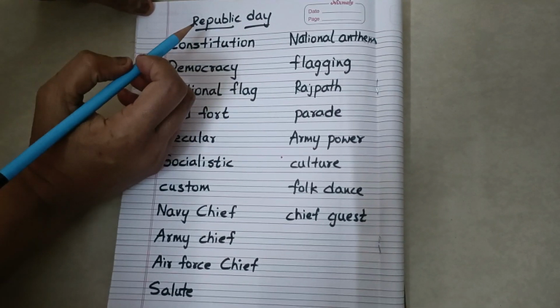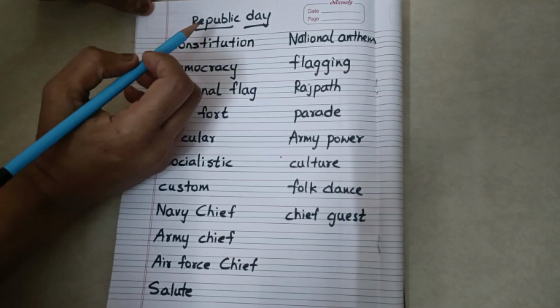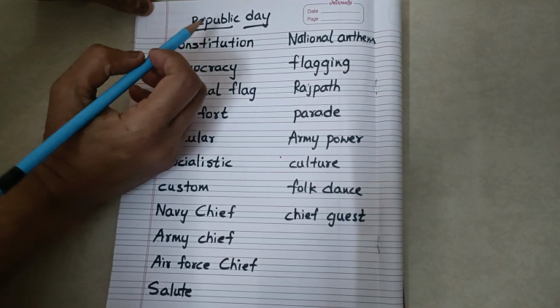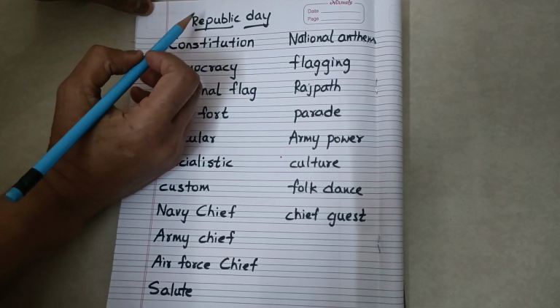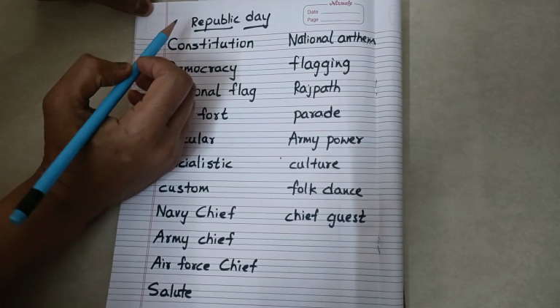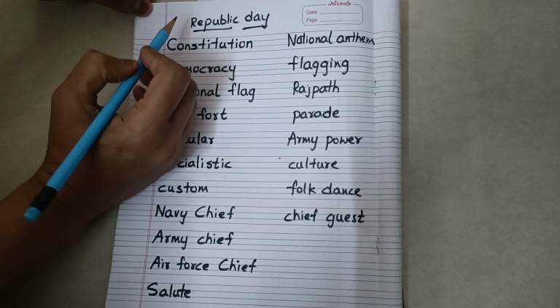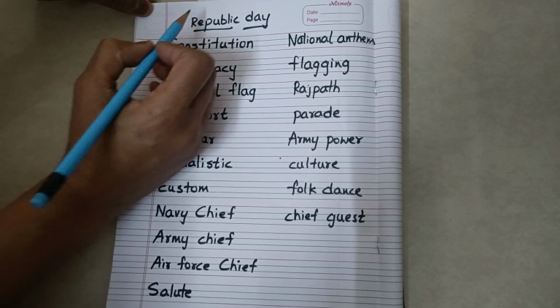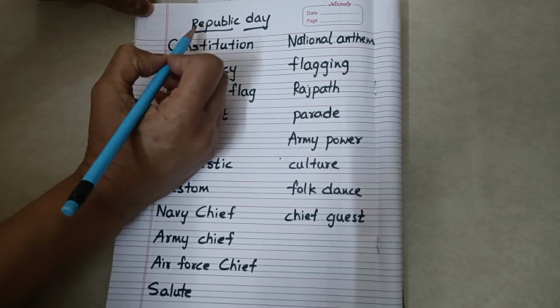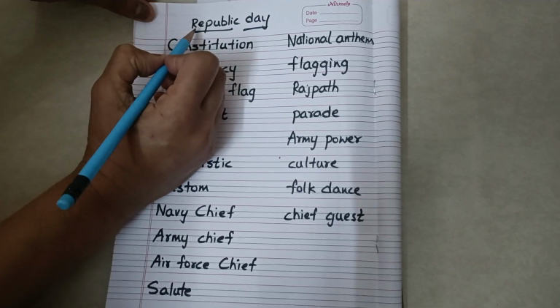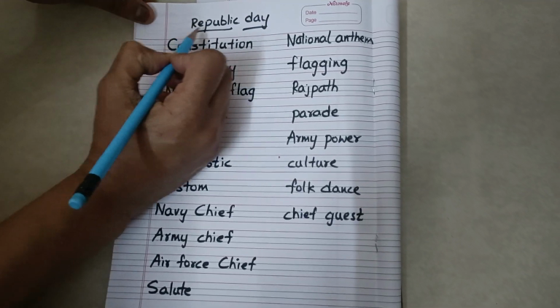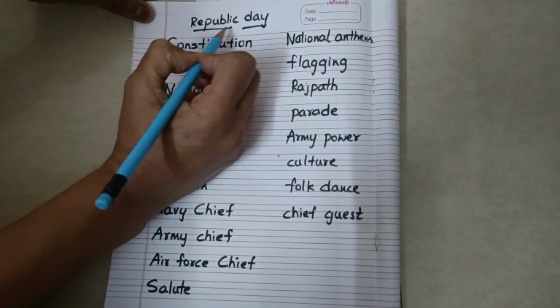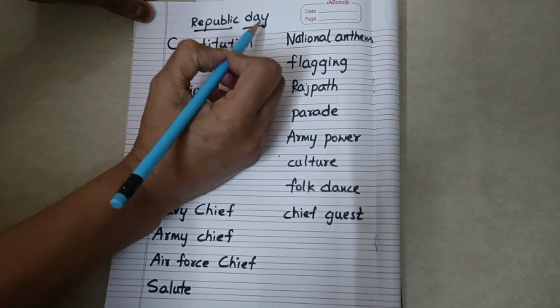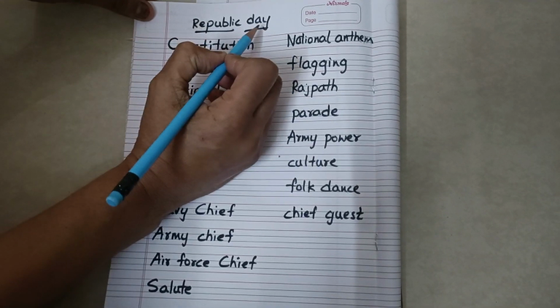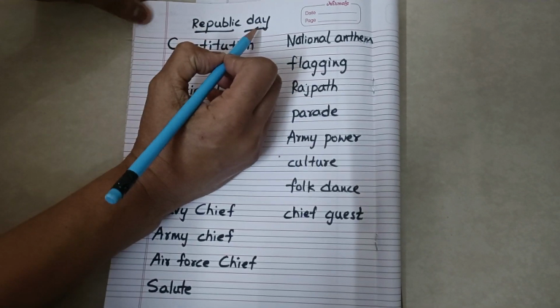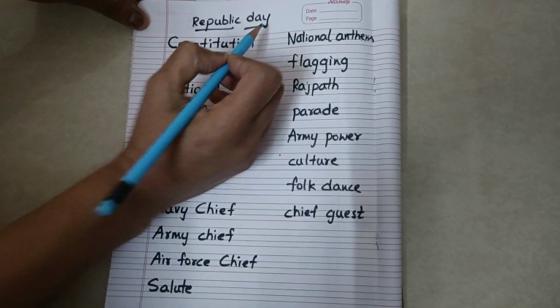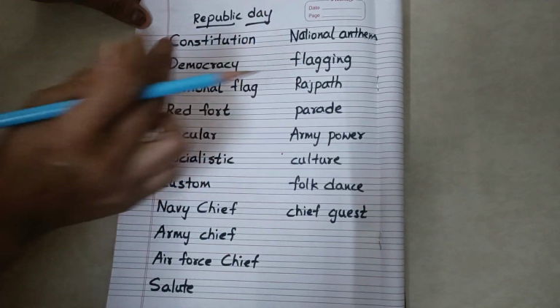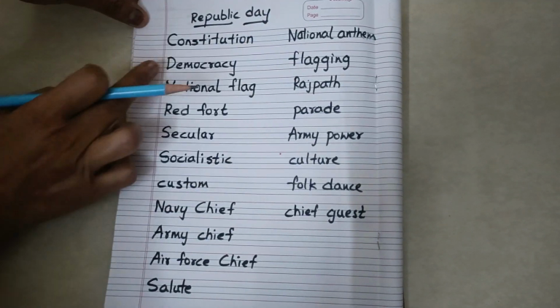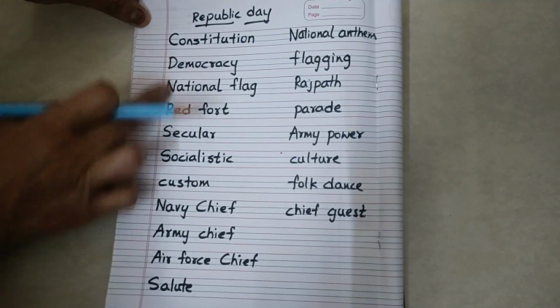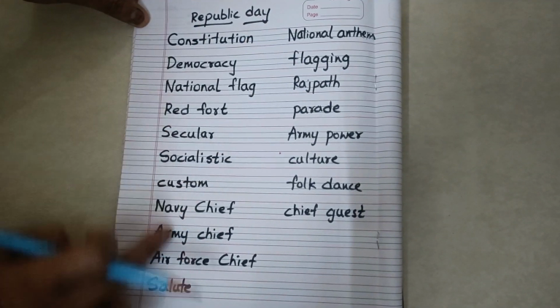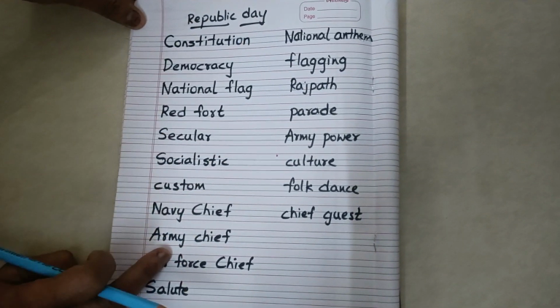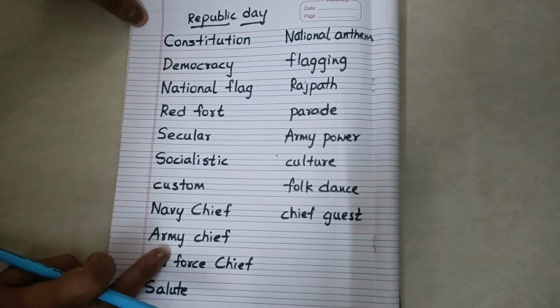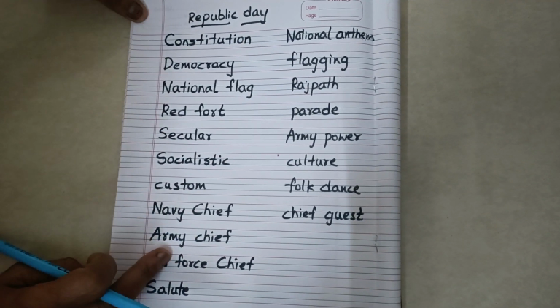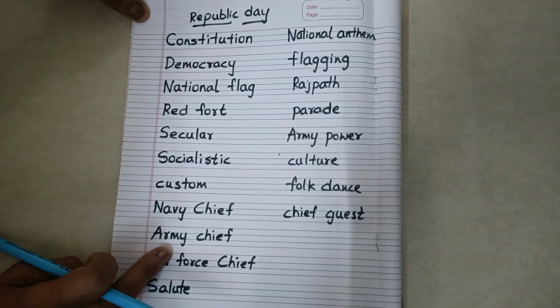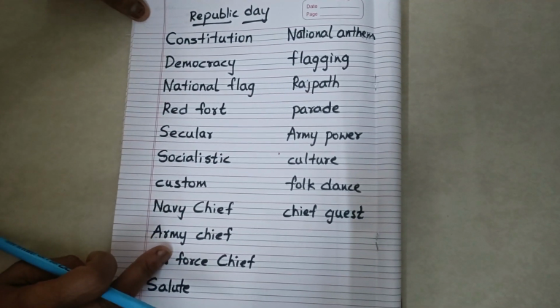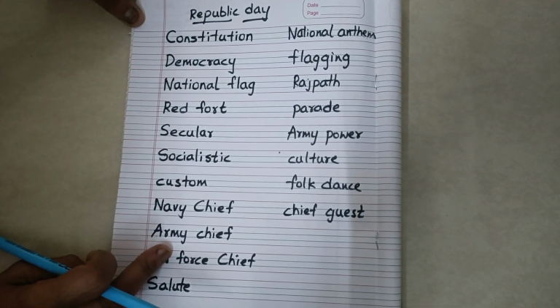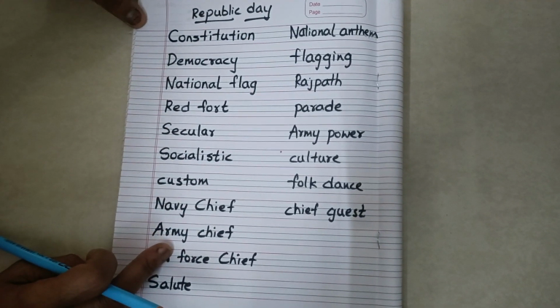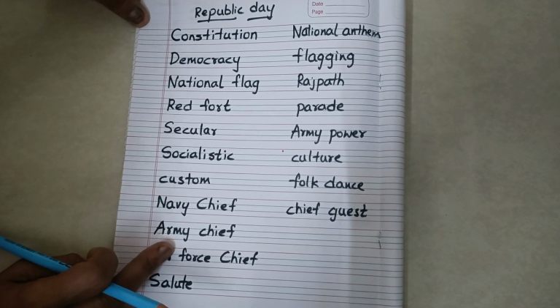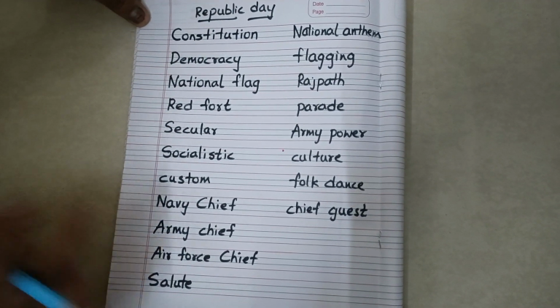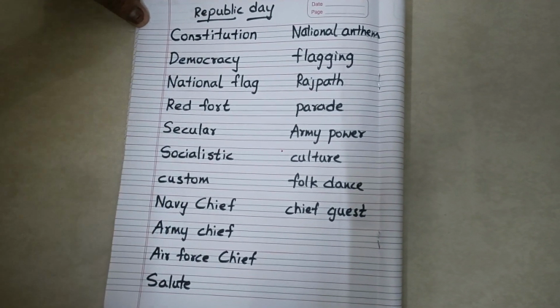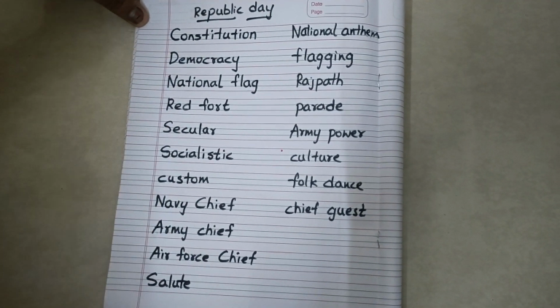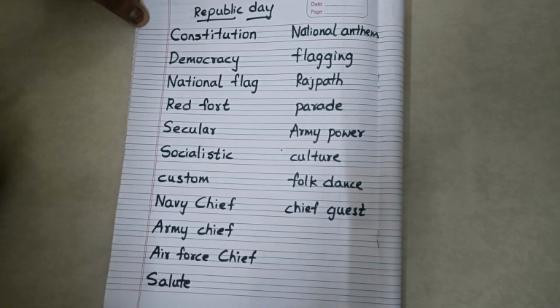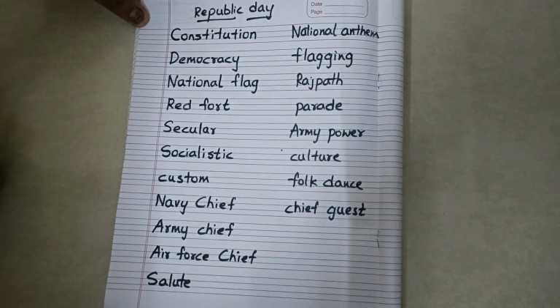These are the words of Republic Day. Now let's see how we will read with the chunking method.